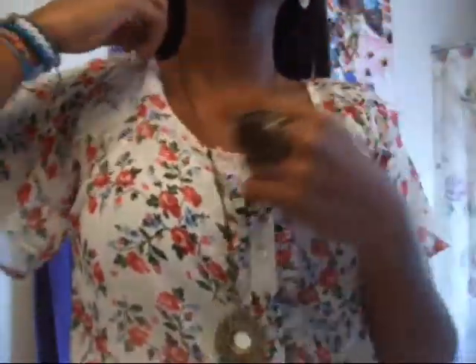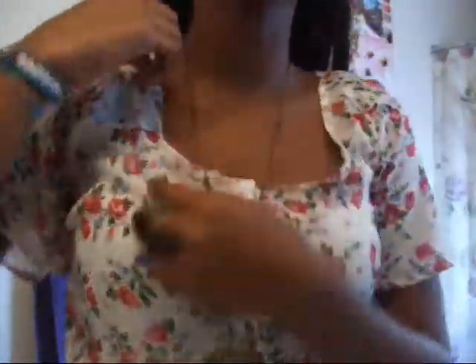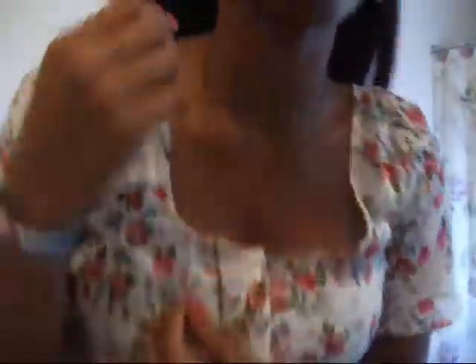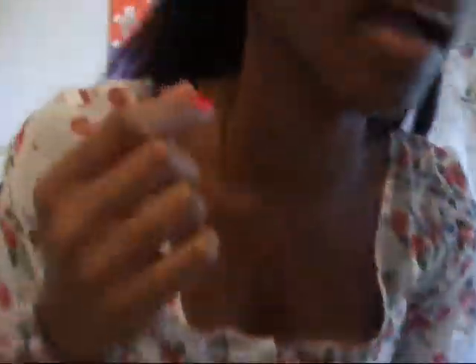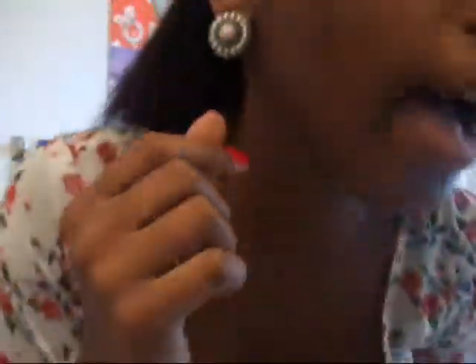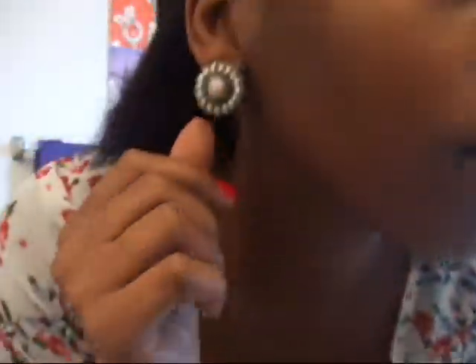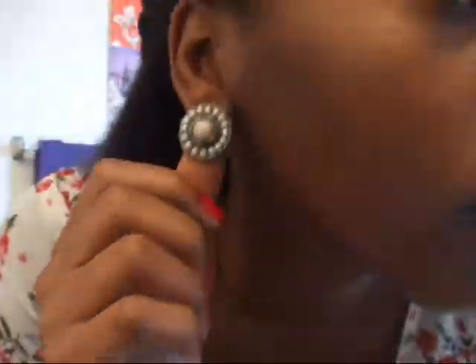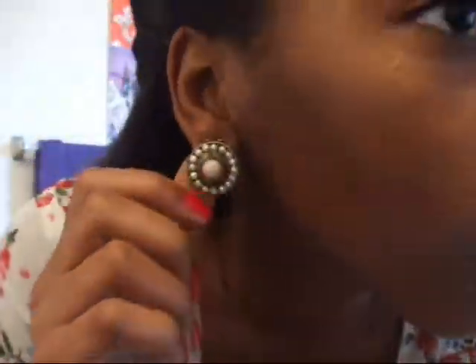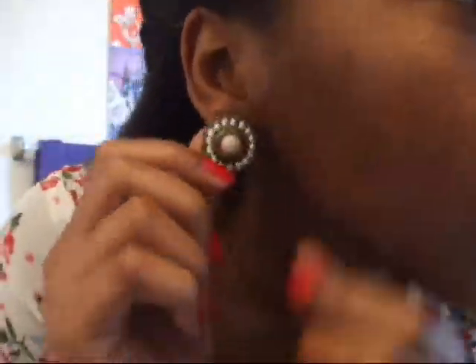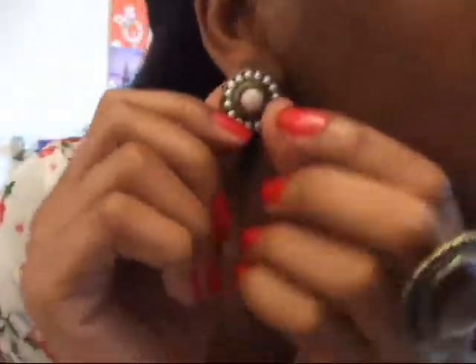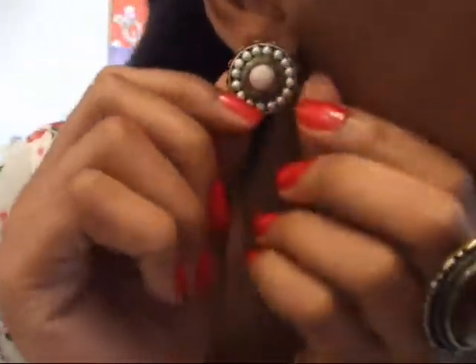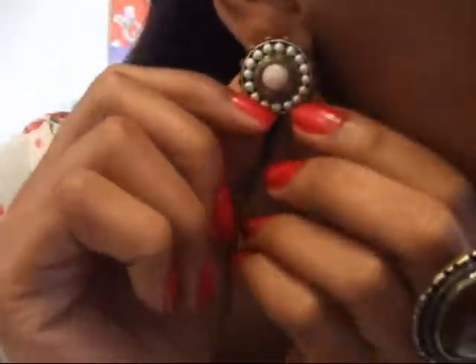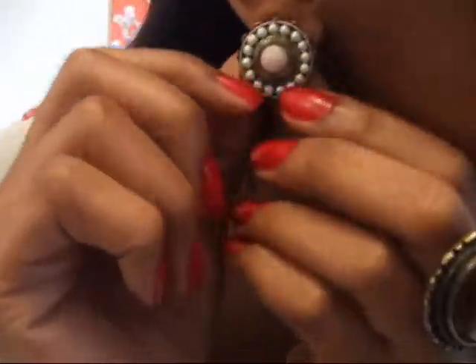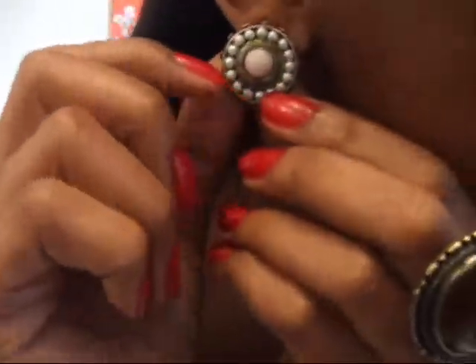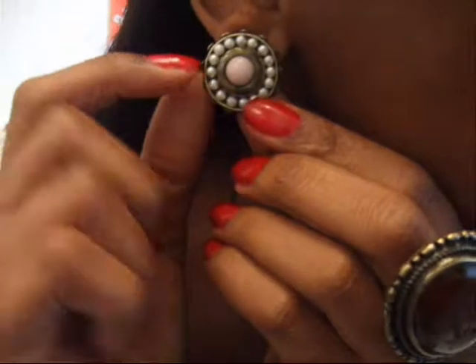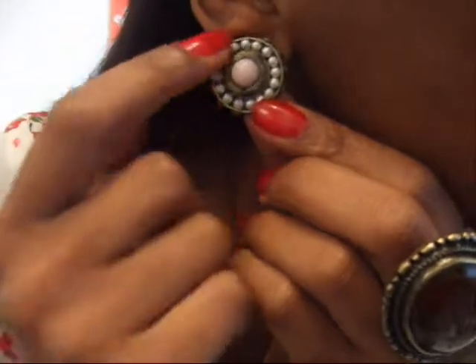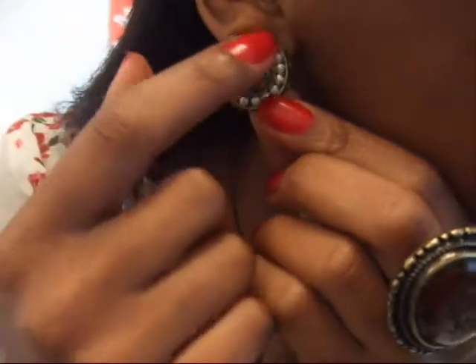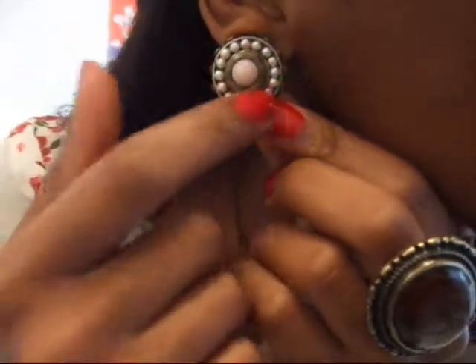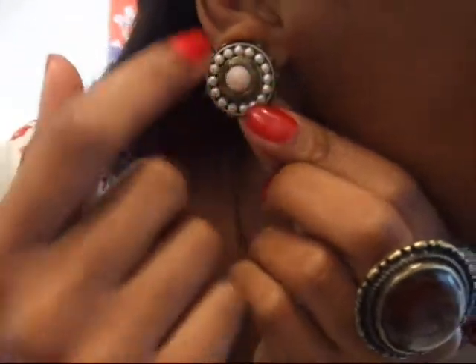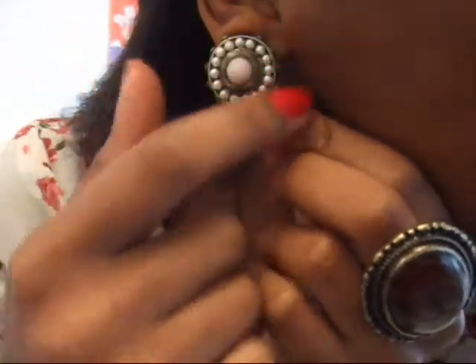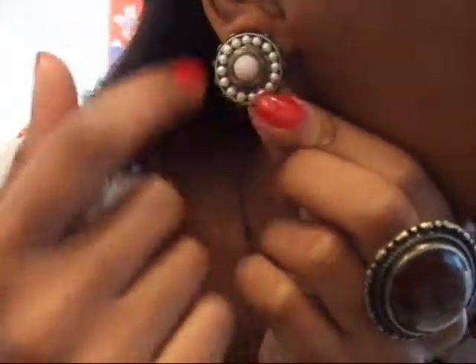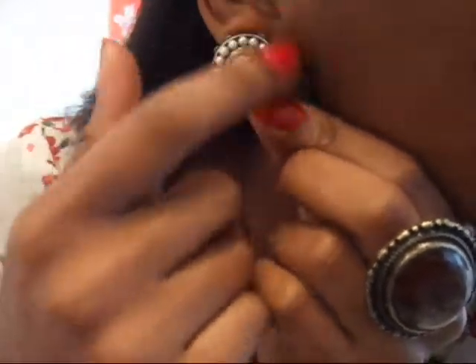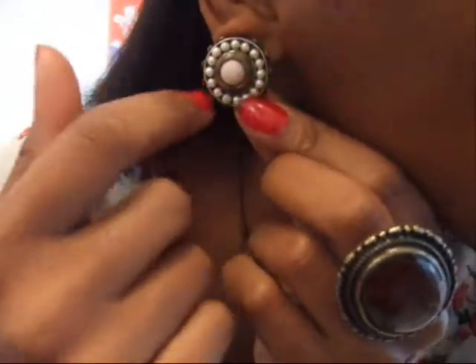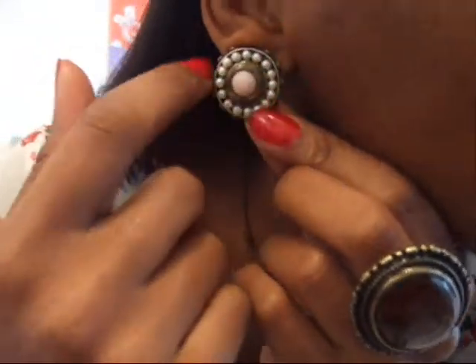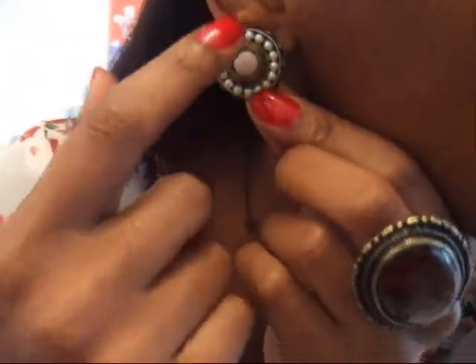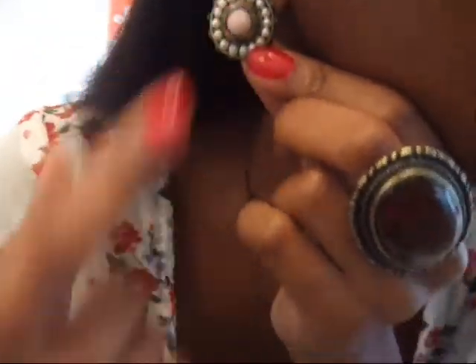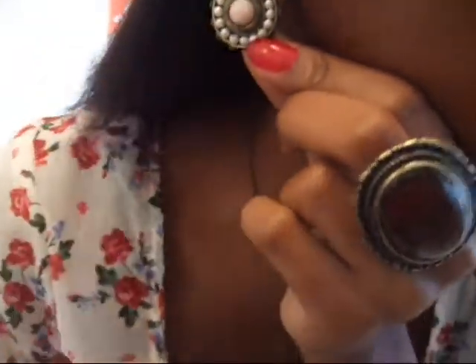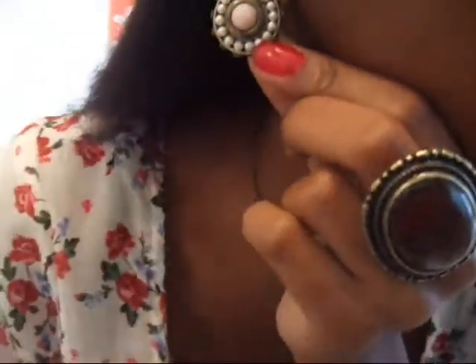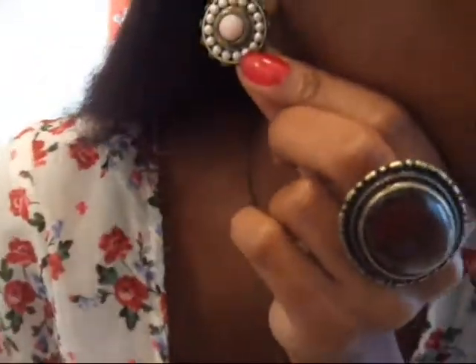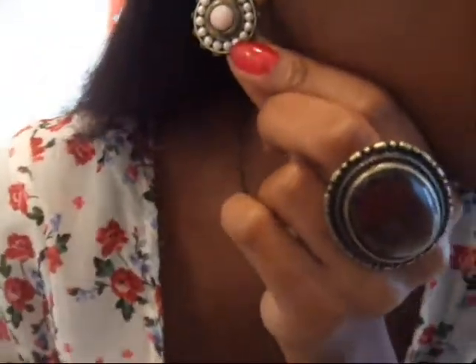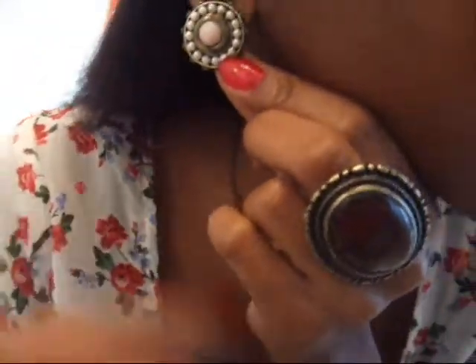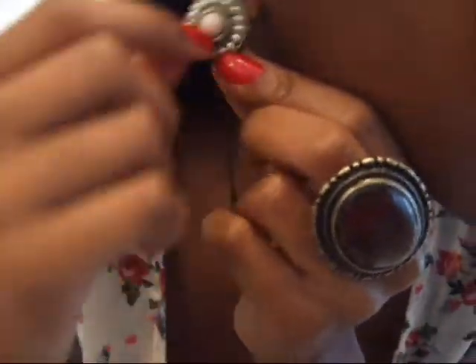It has pearls on the outside. And for earrings, I have these, and there's pearls around it to match my necklace.